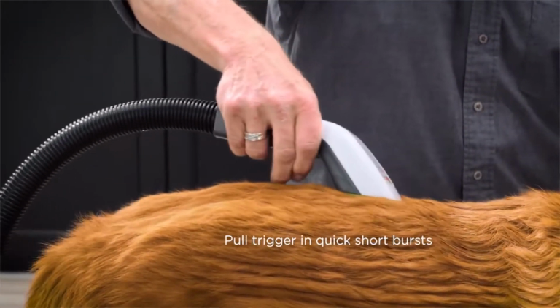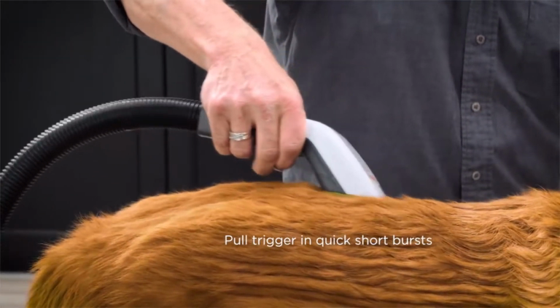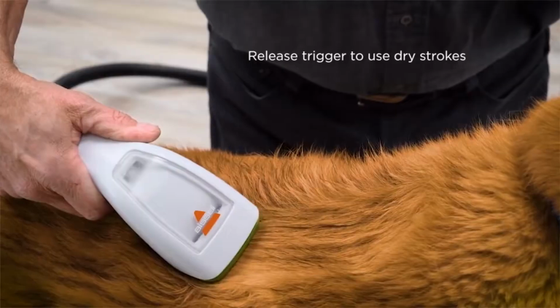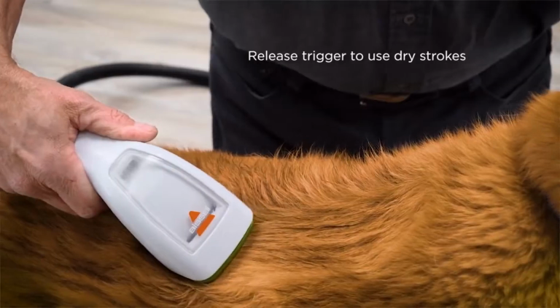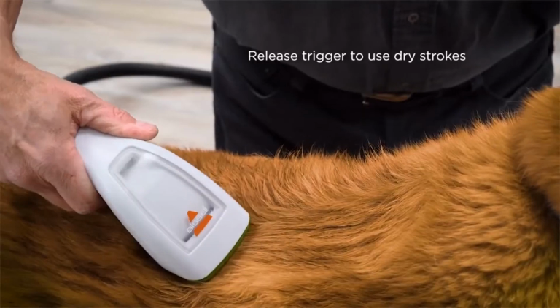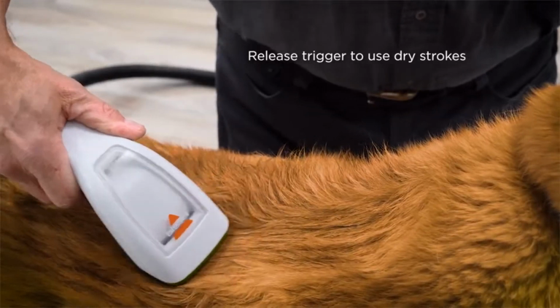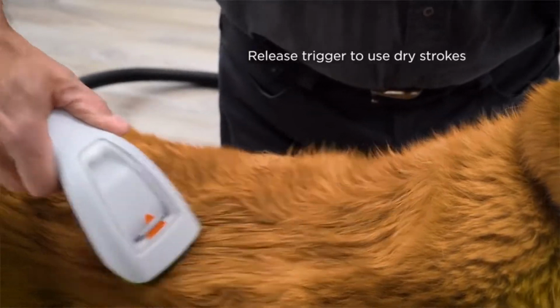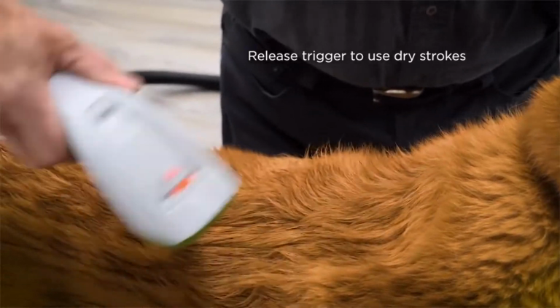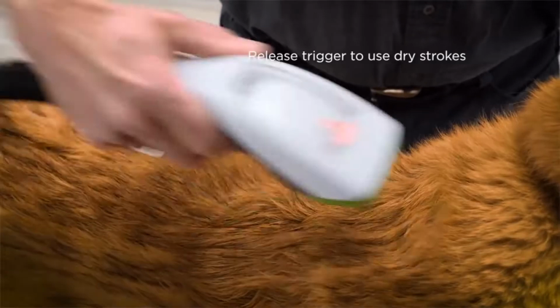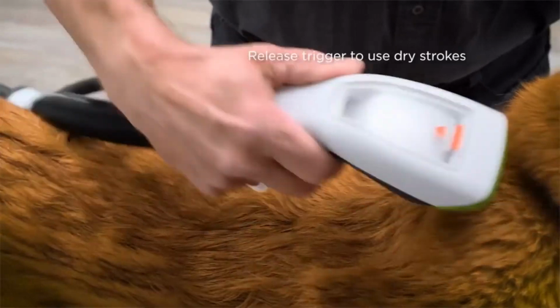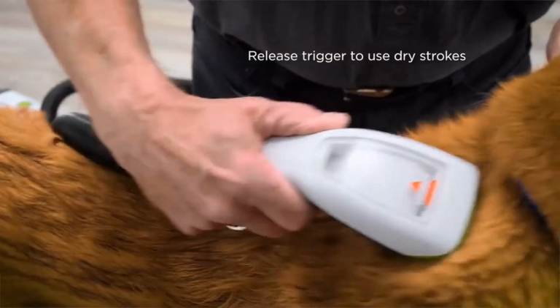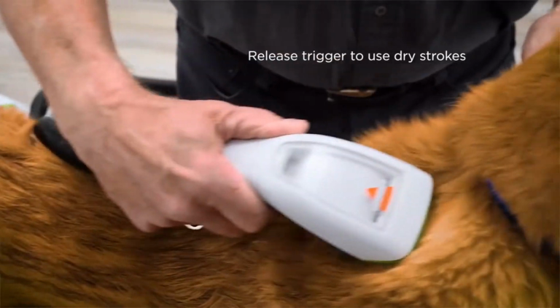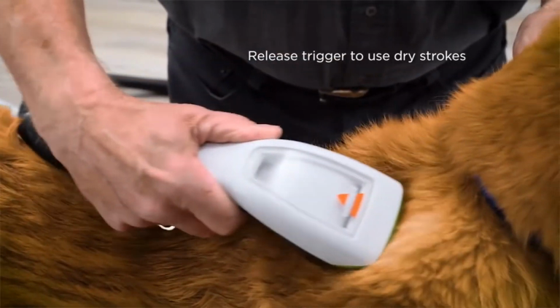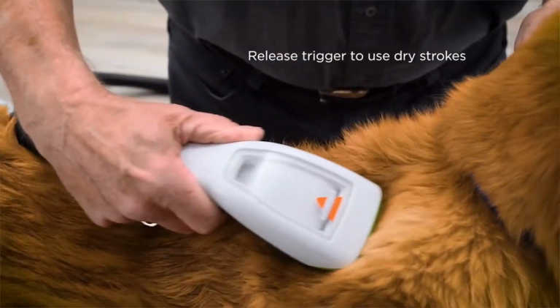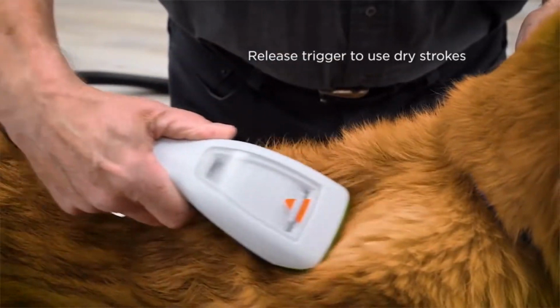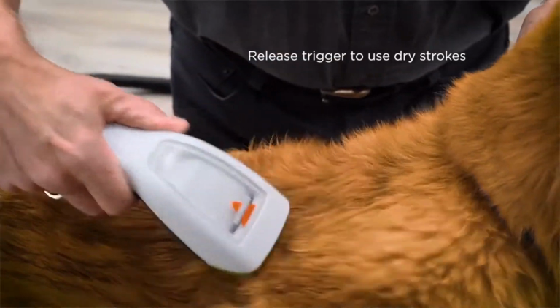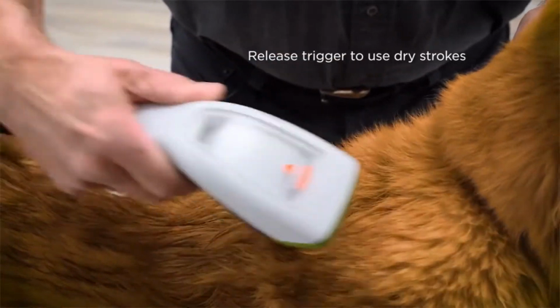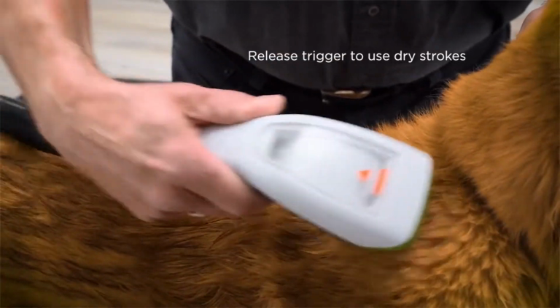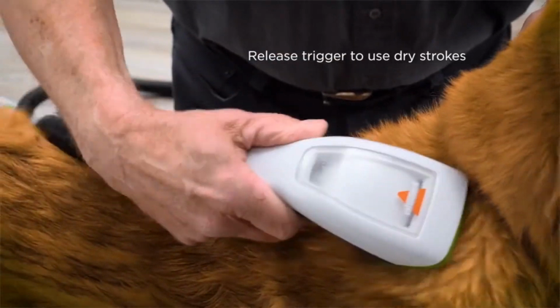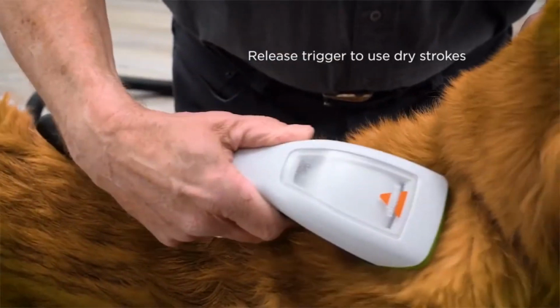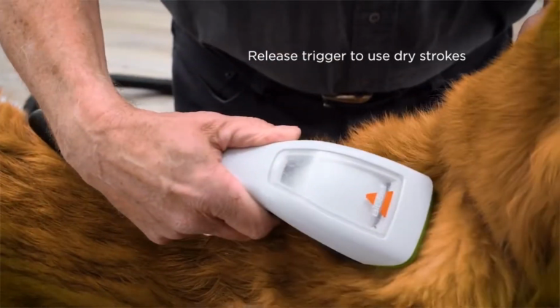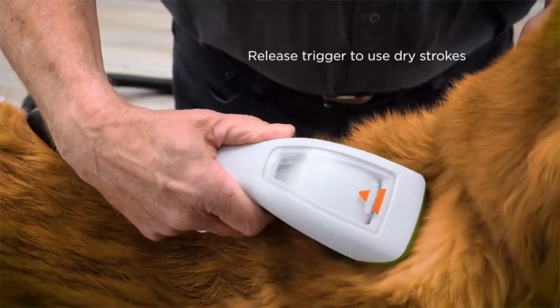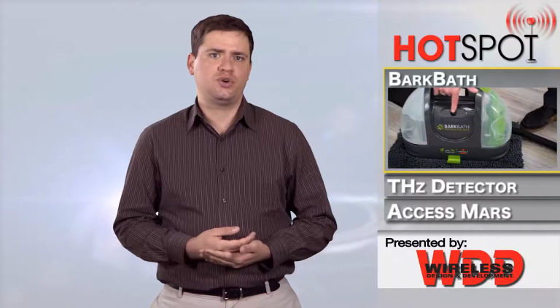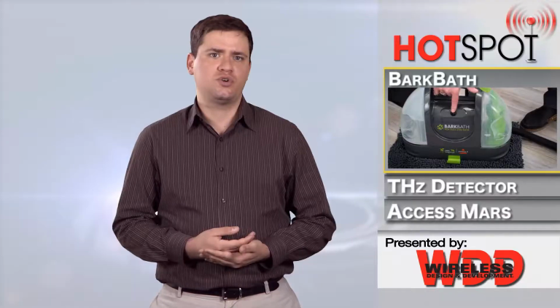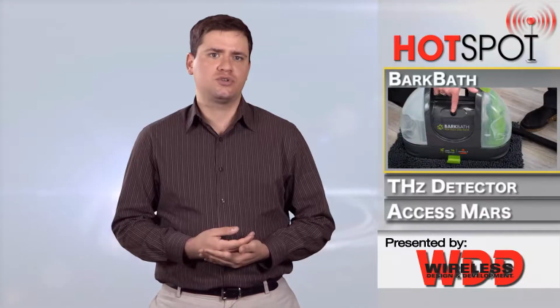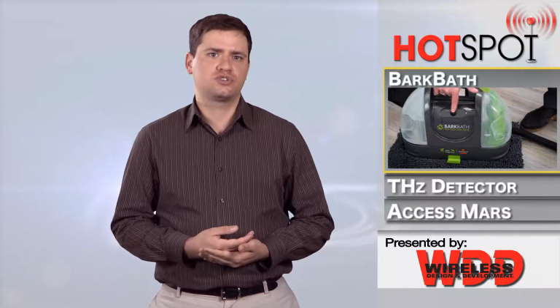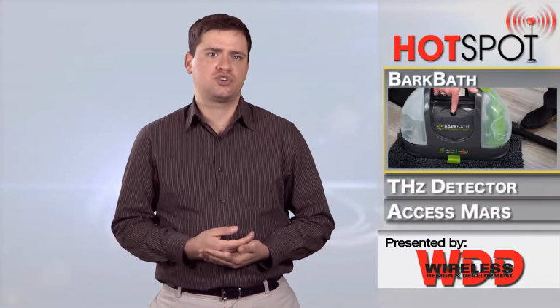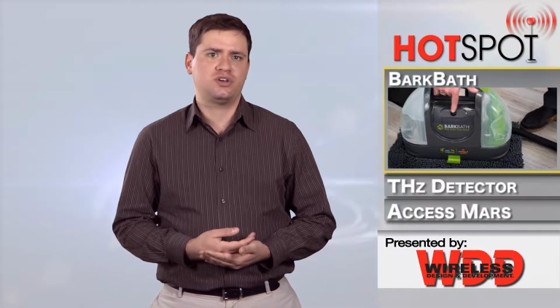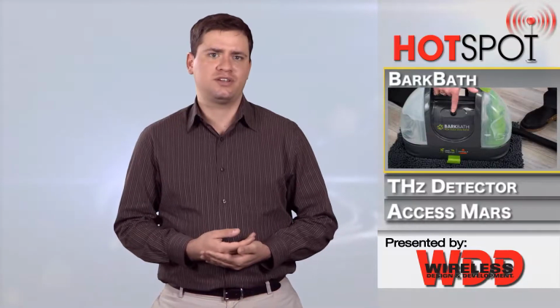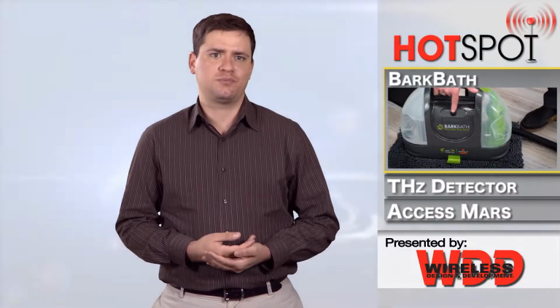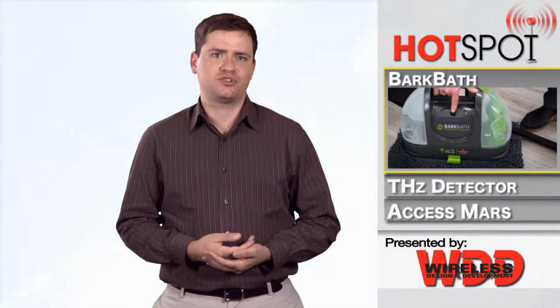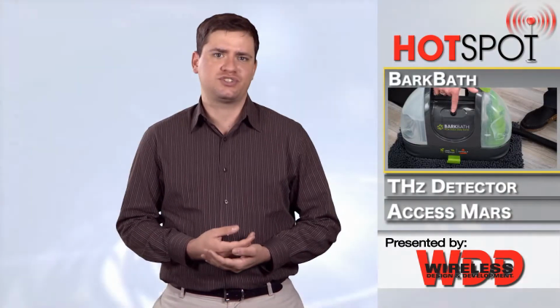The Bark Bath only costs $150, and is definitely something all dog owners should look into purchasing.